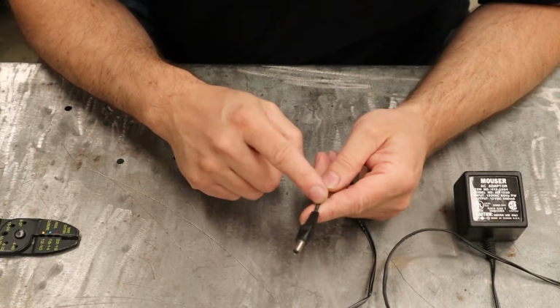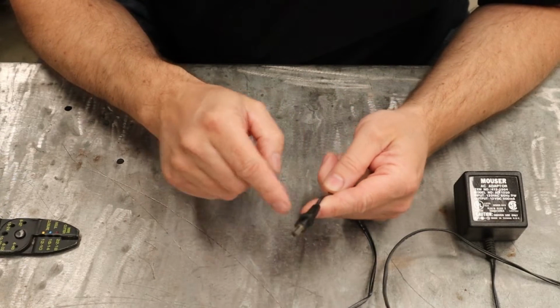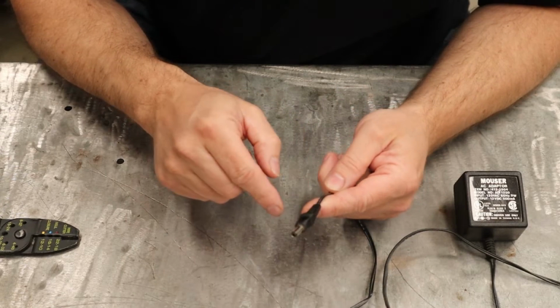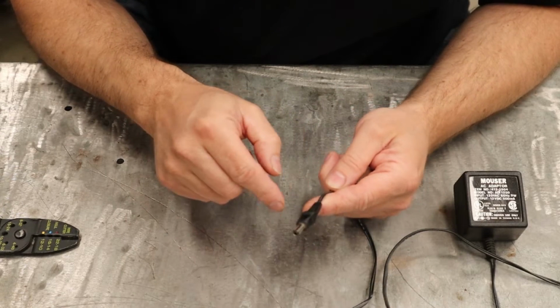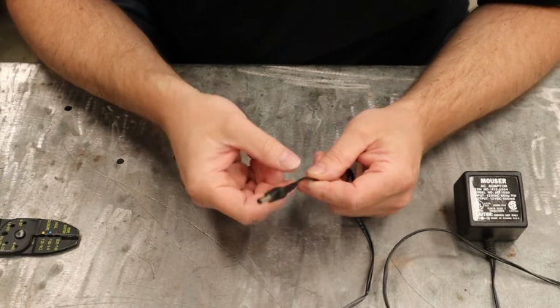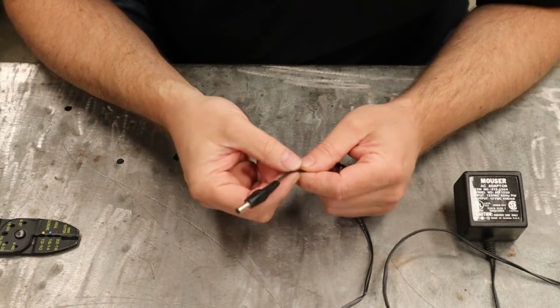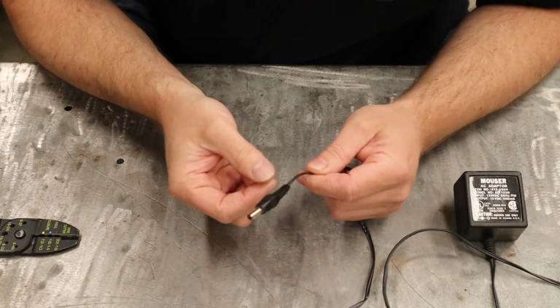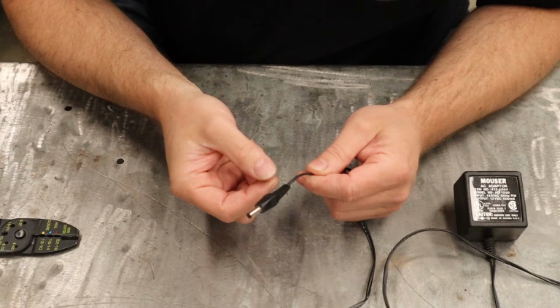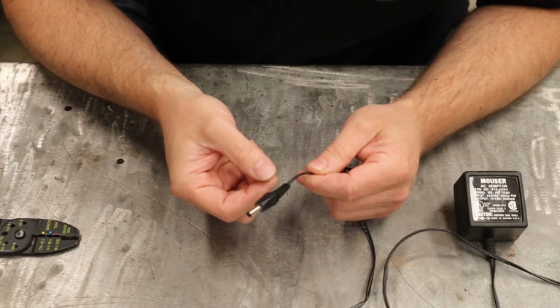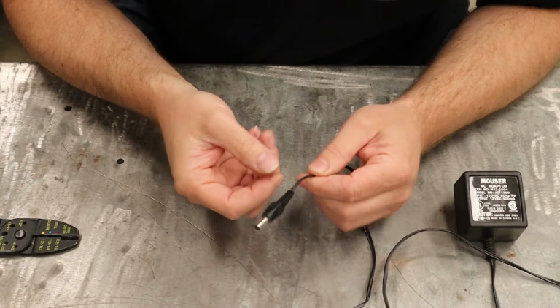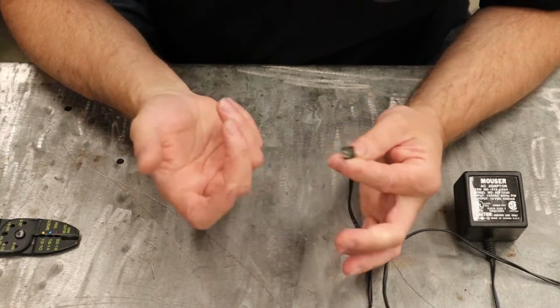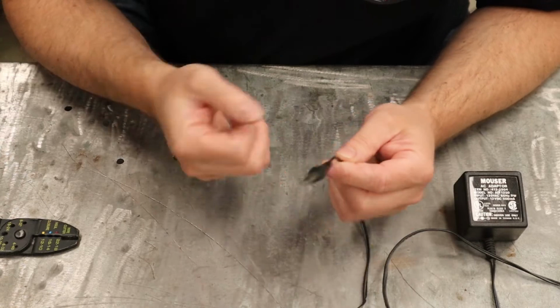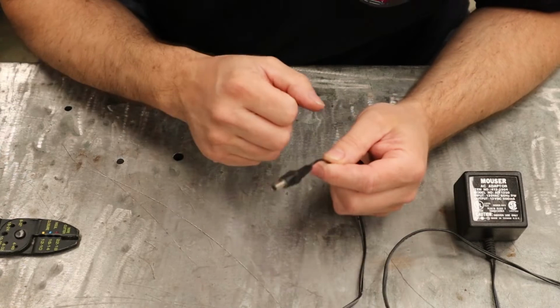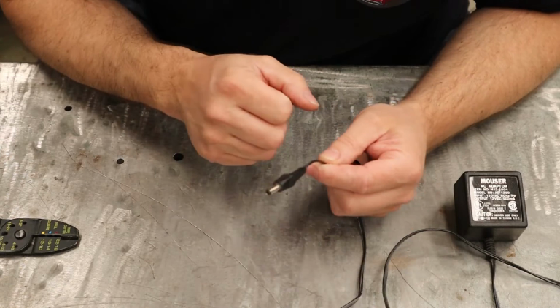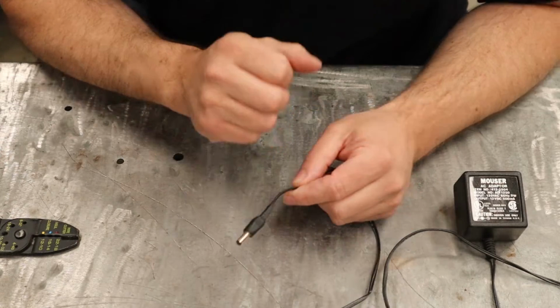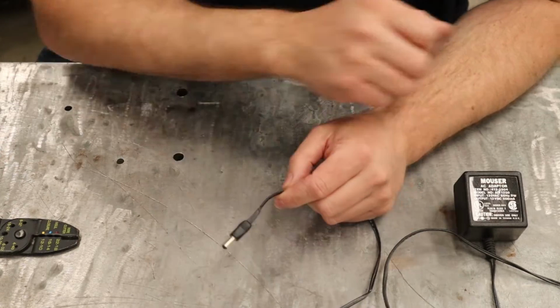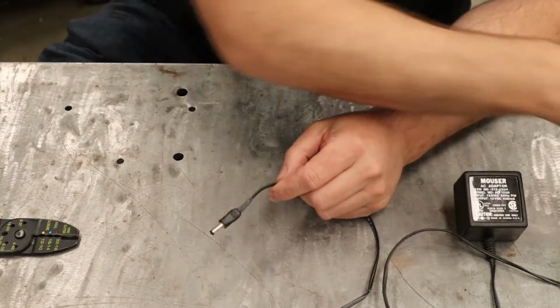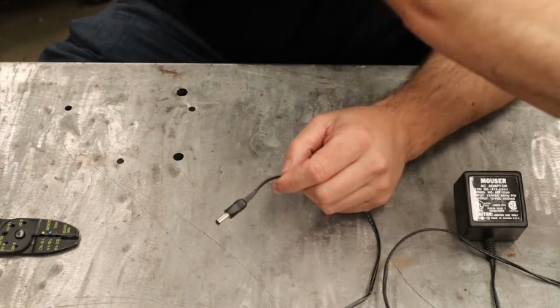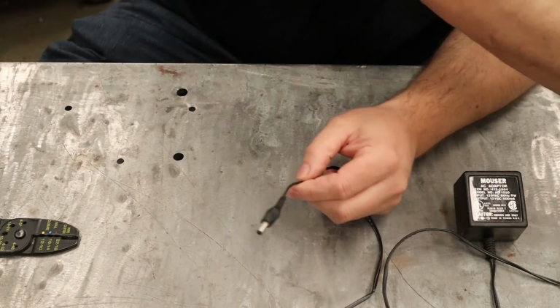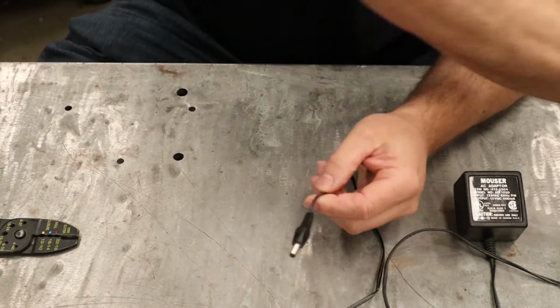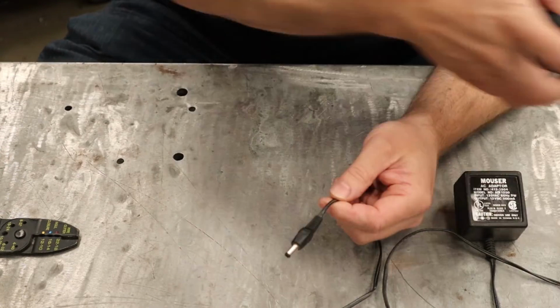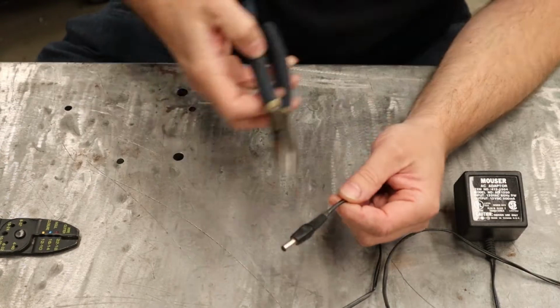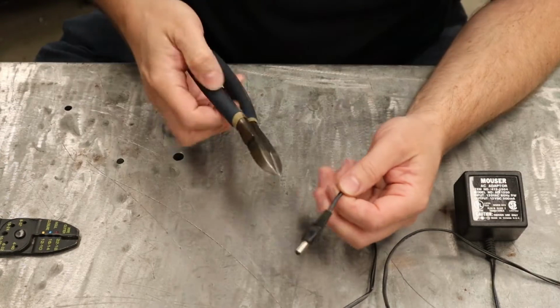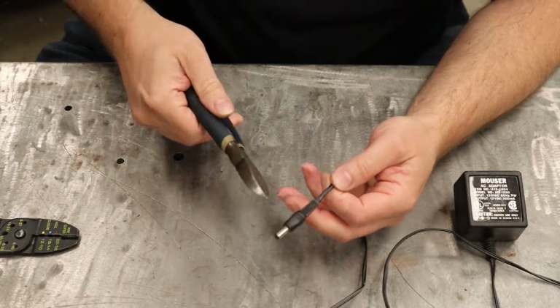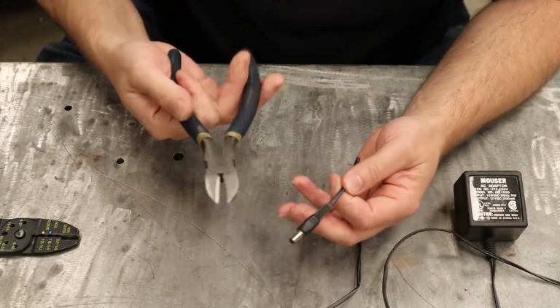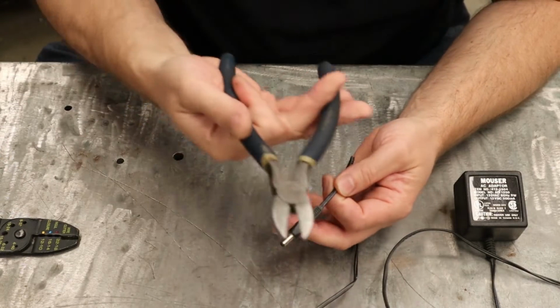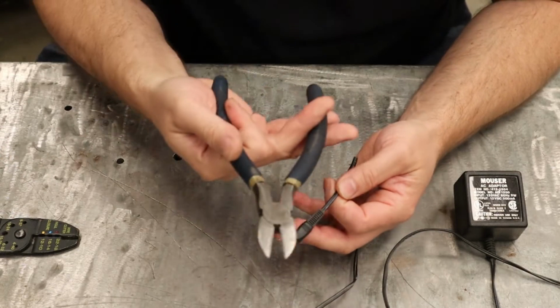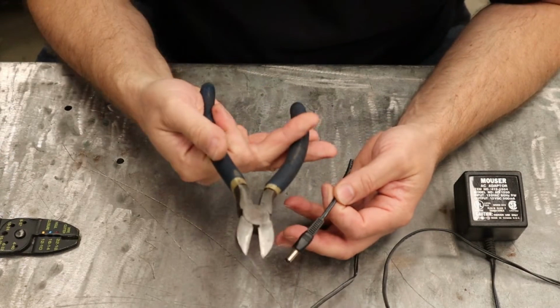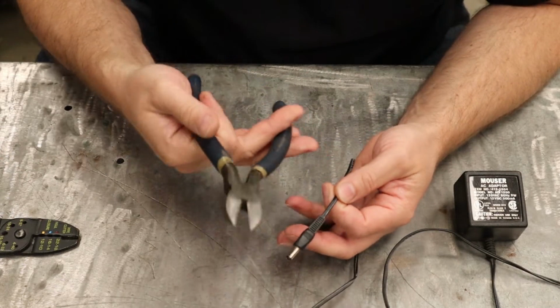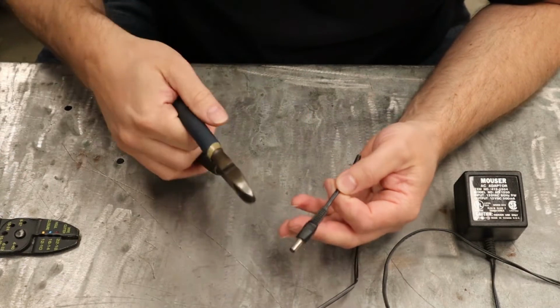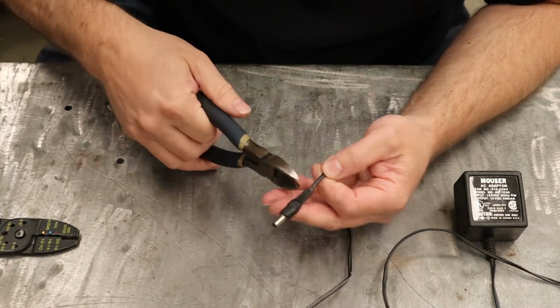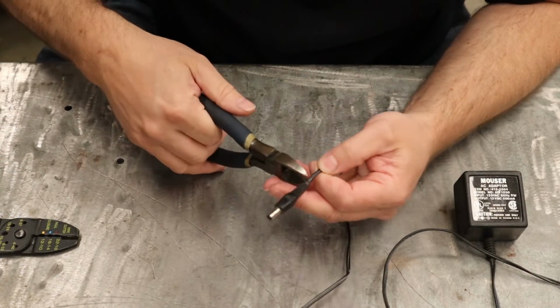This one's pretty simple — we just cut it and strip the wires back, and that's it. Using diagonal side-cutting pliers.